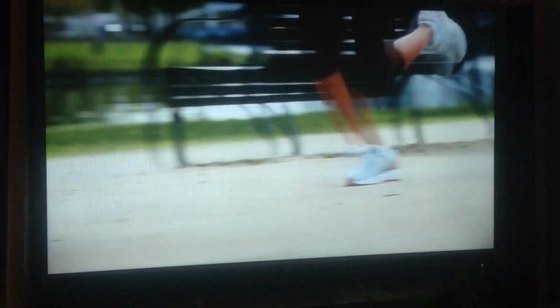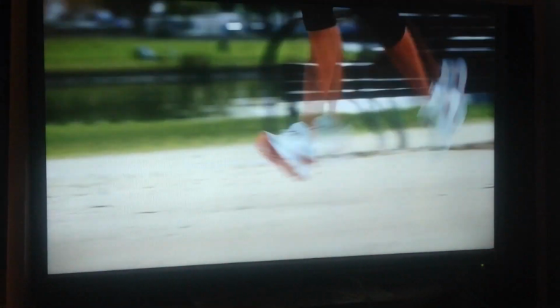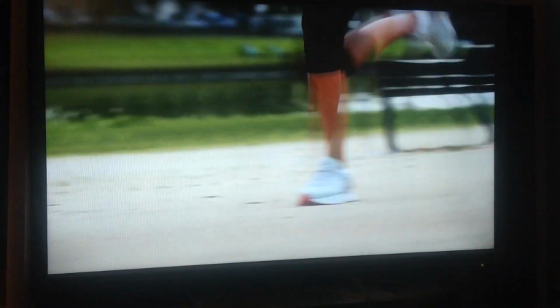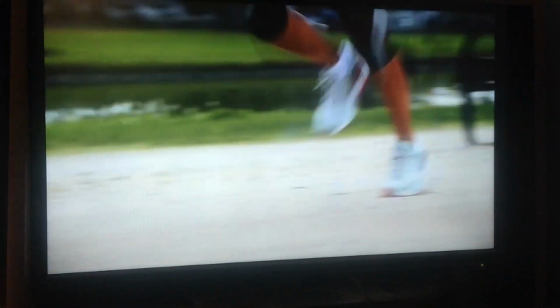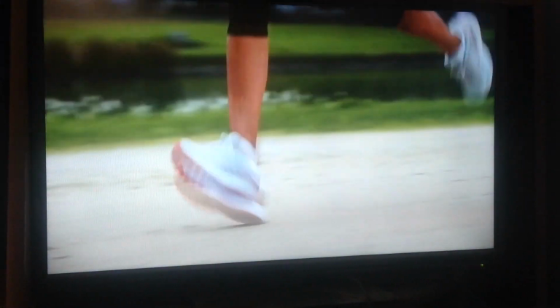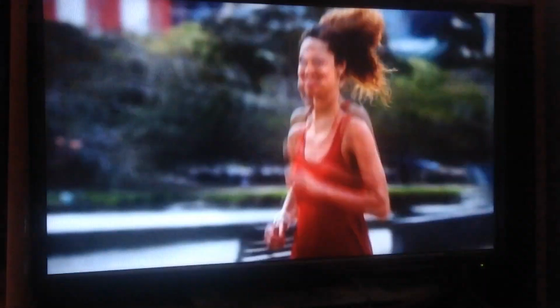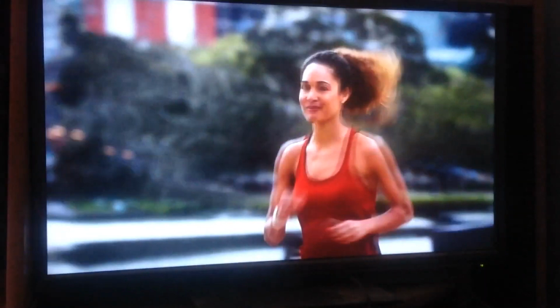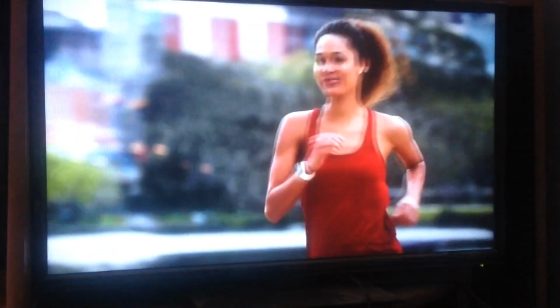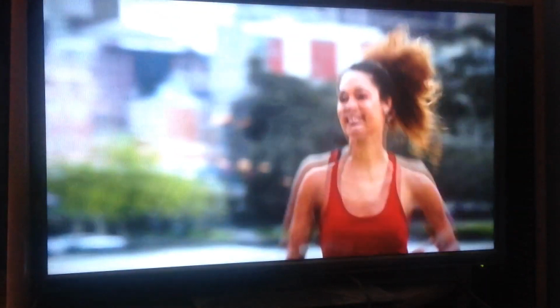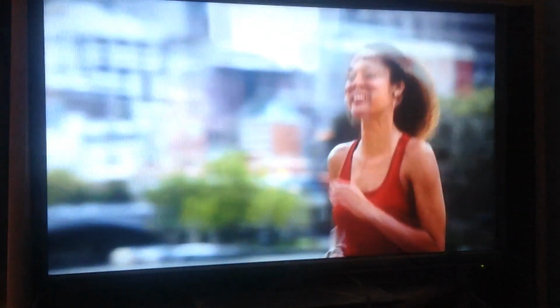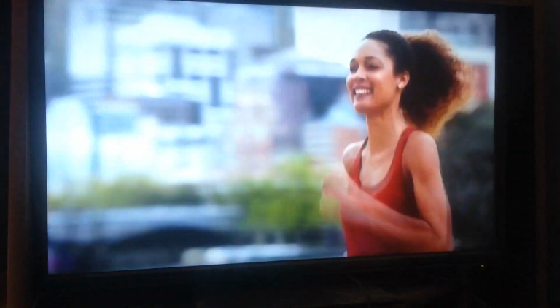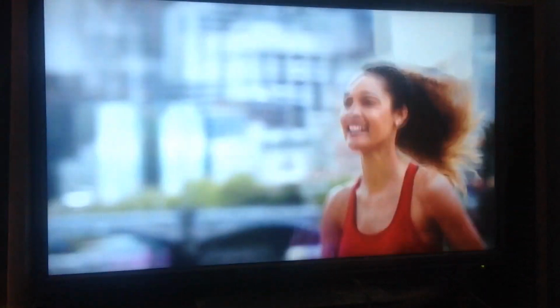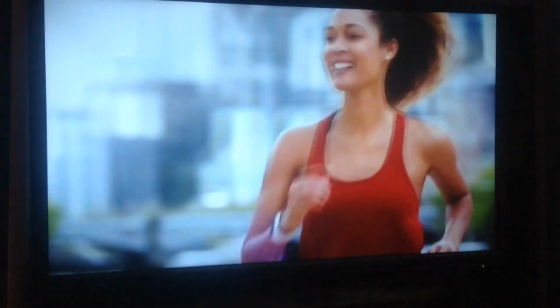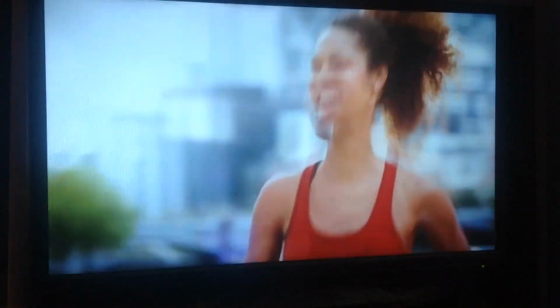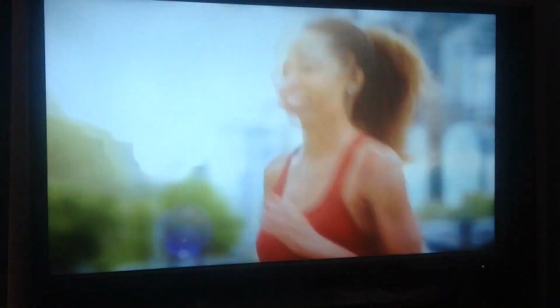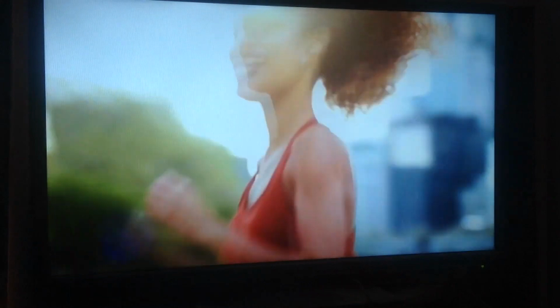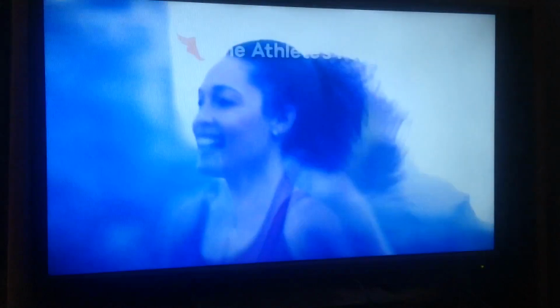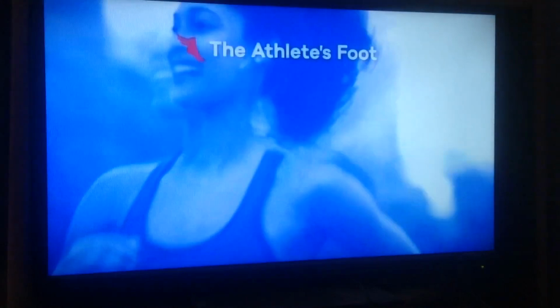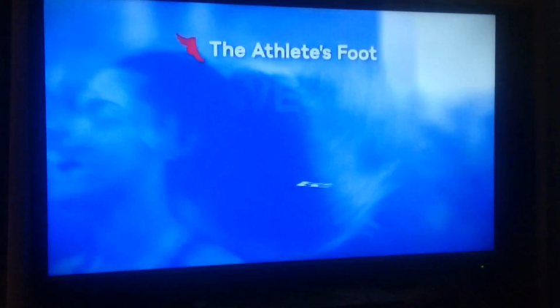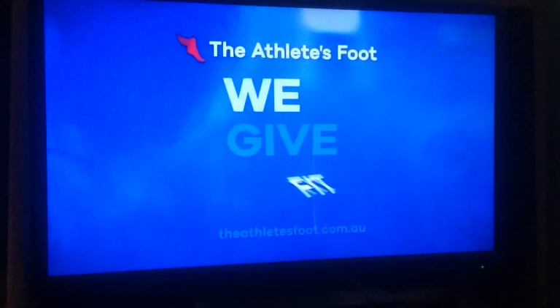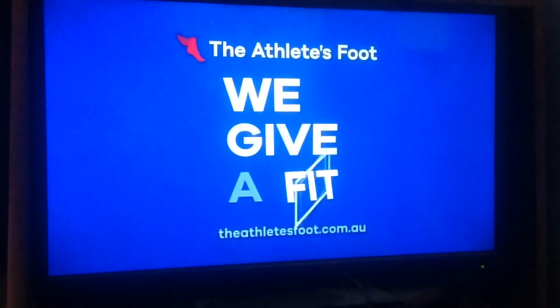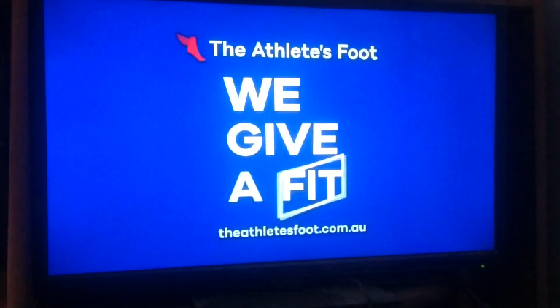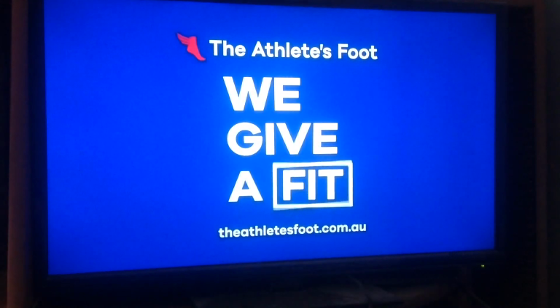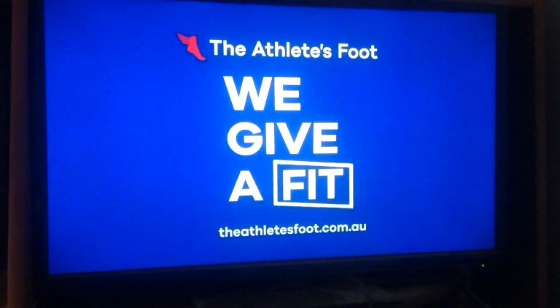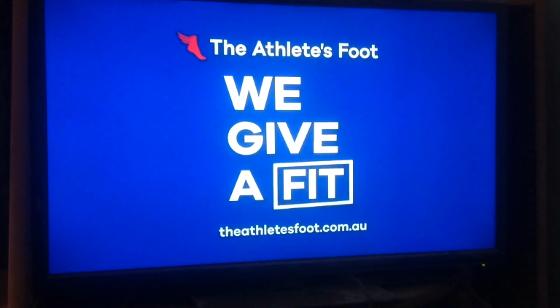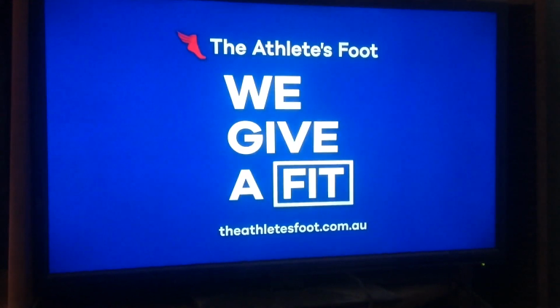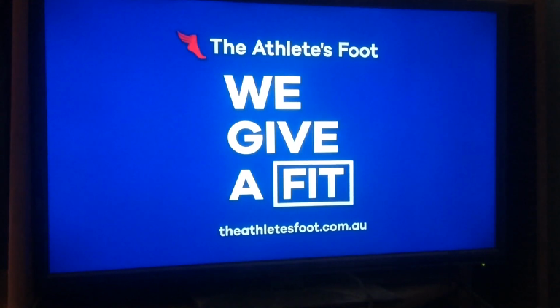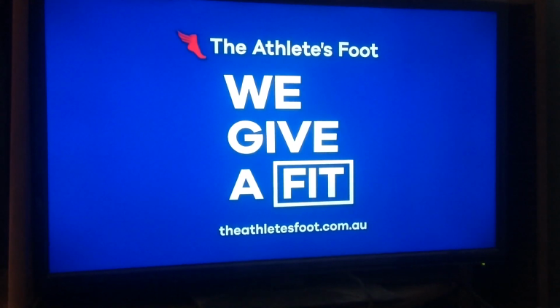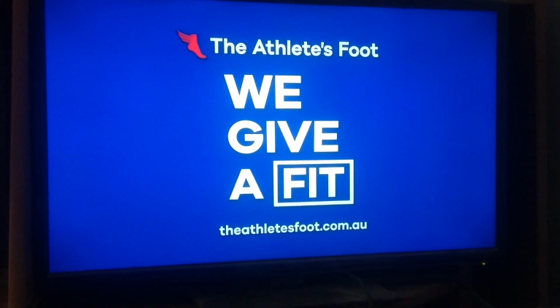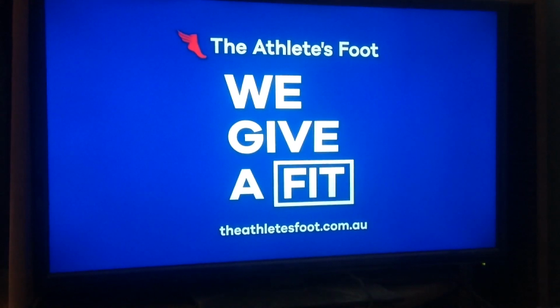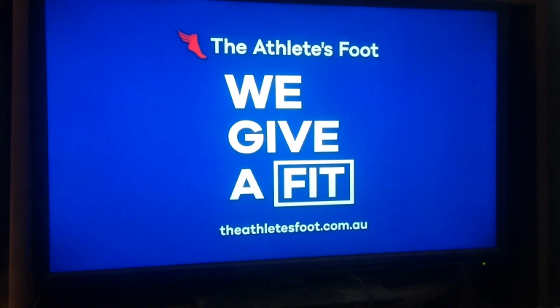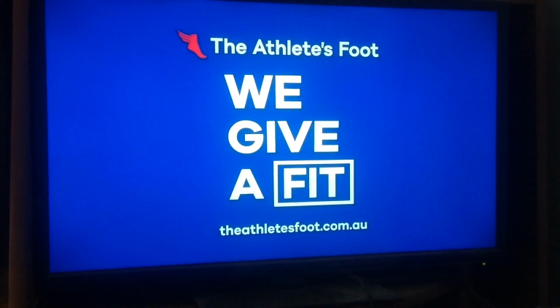Get into your nearest store to try MyFit 3D, because at The Athlete's Foot, we really do give a fit.